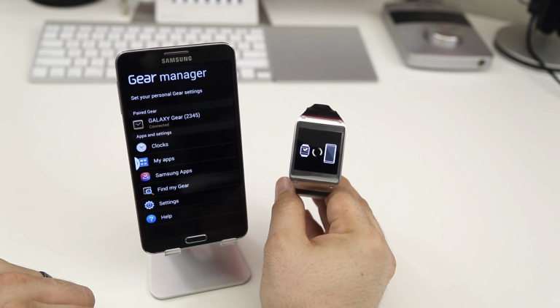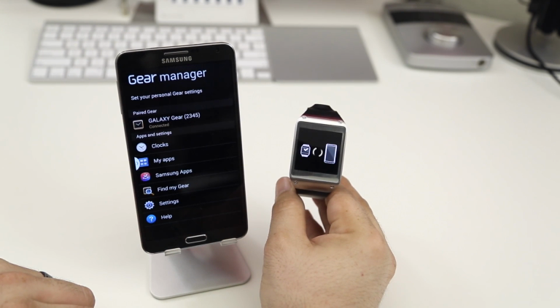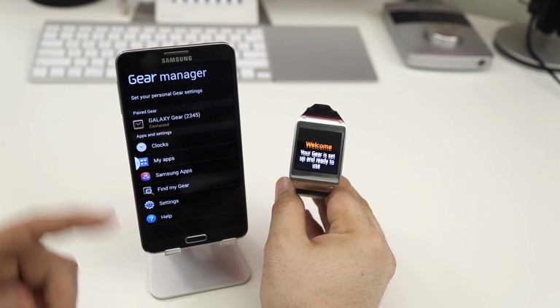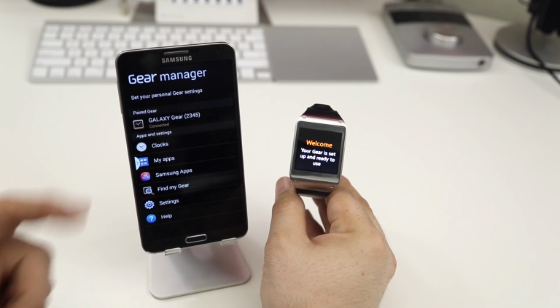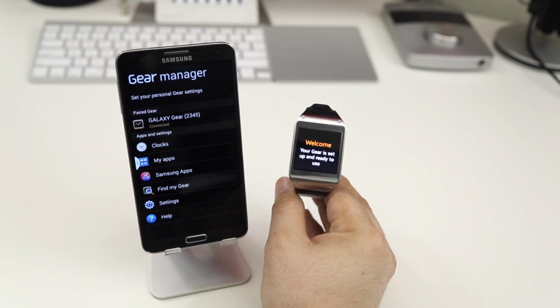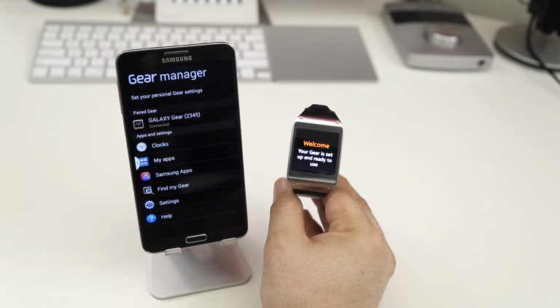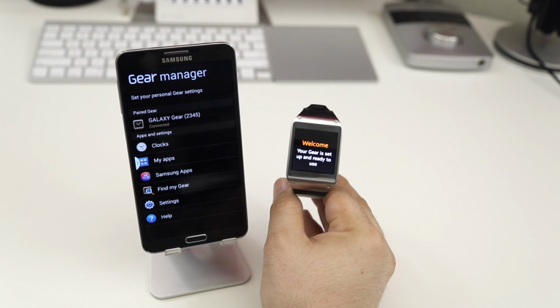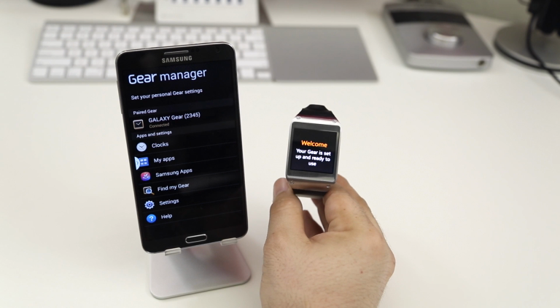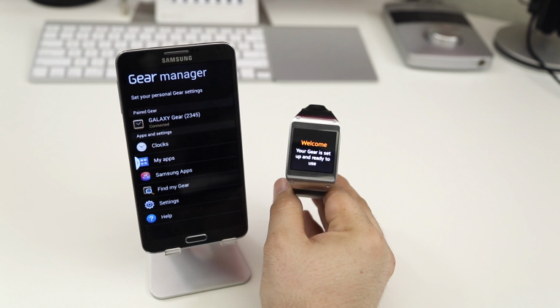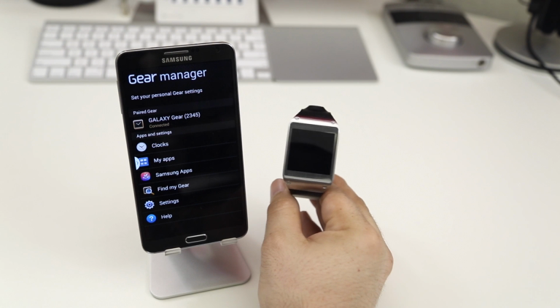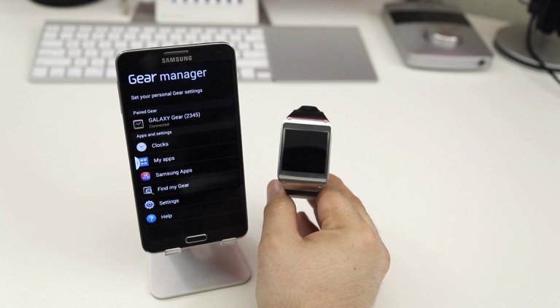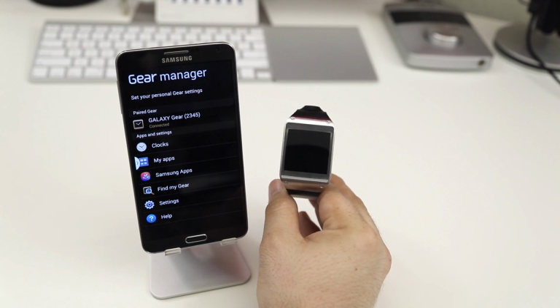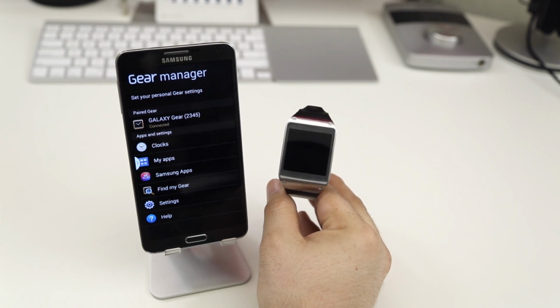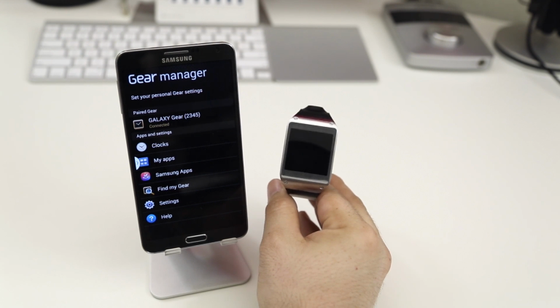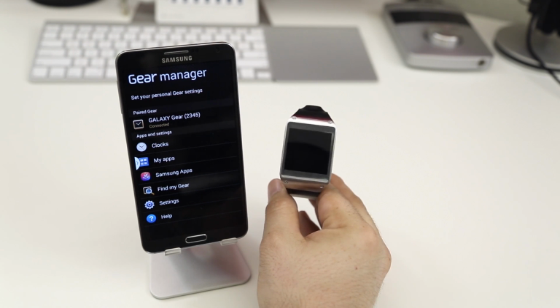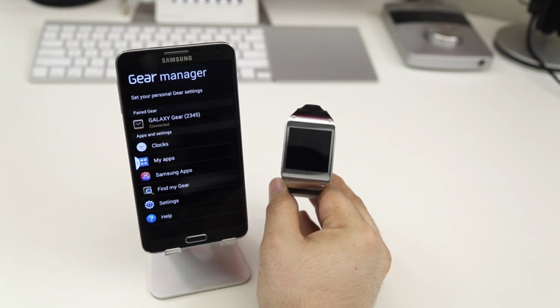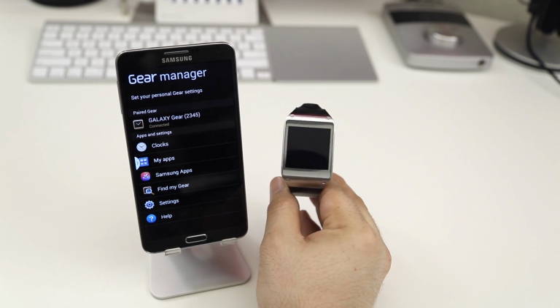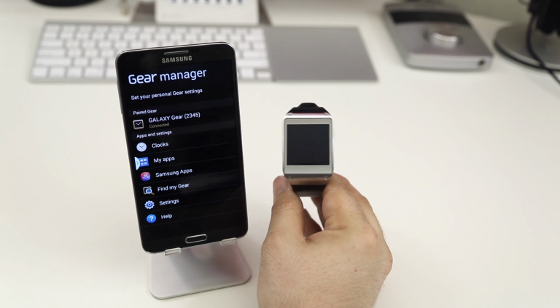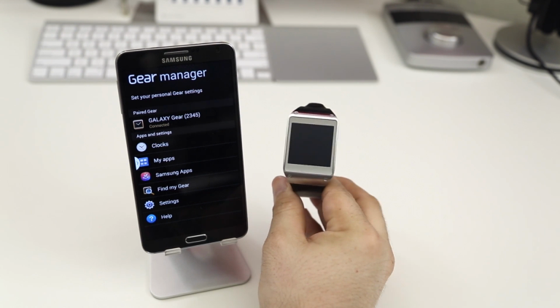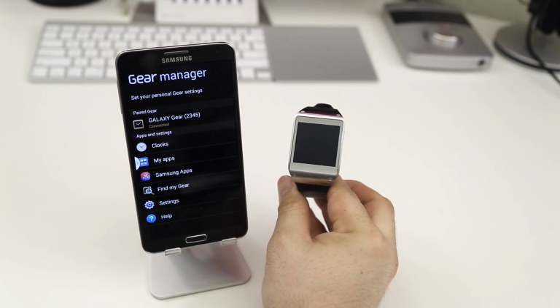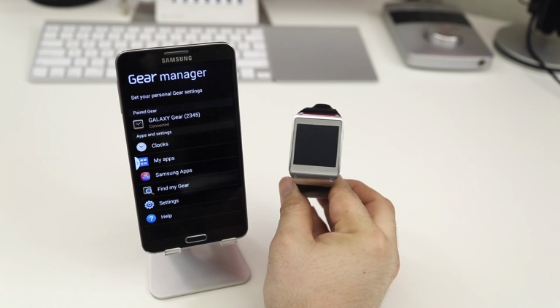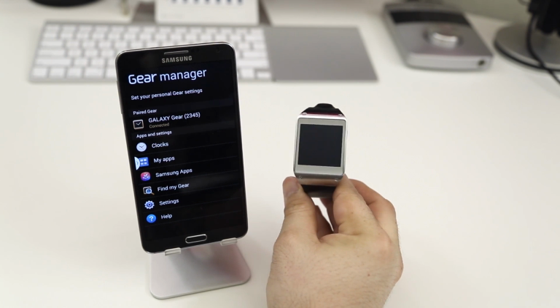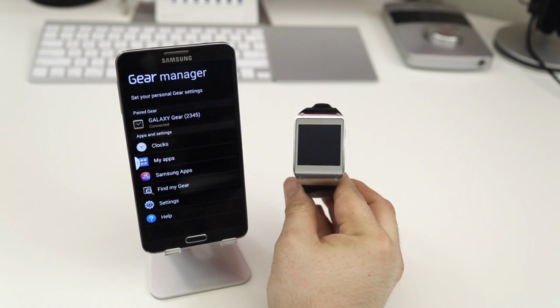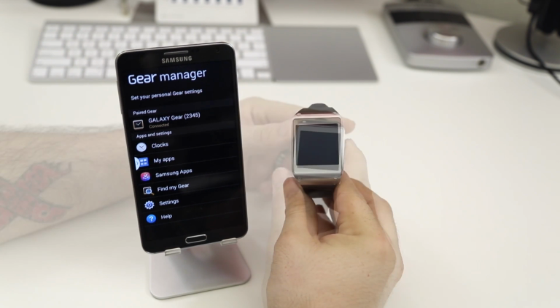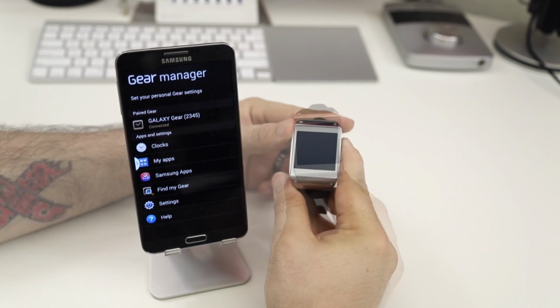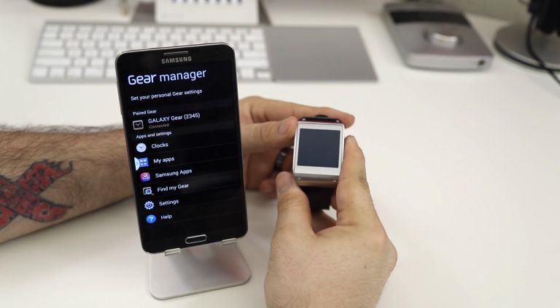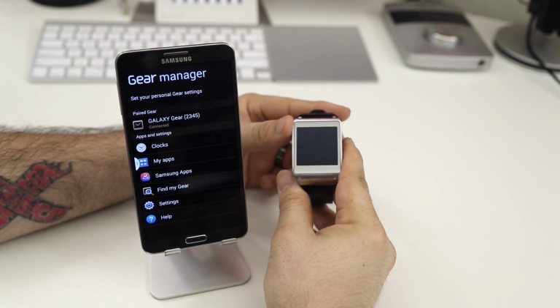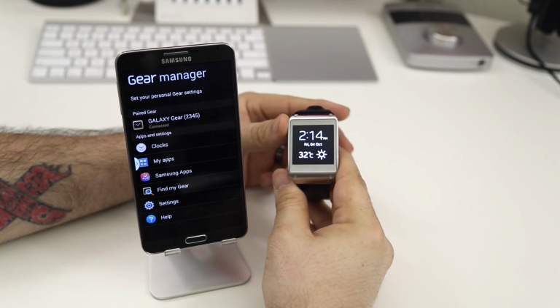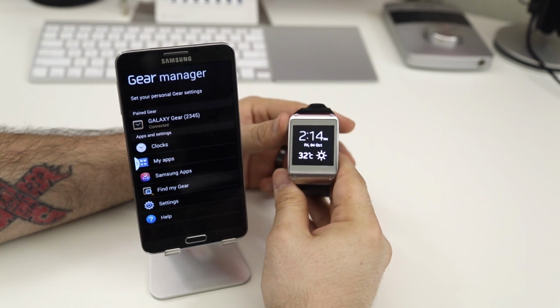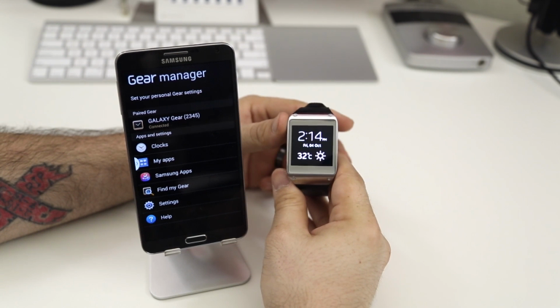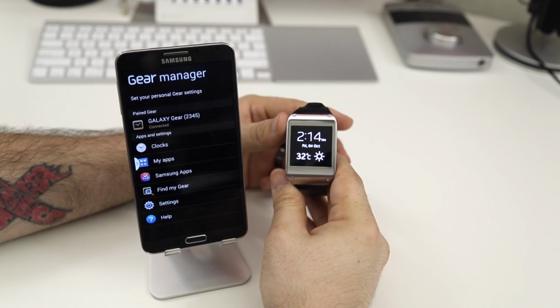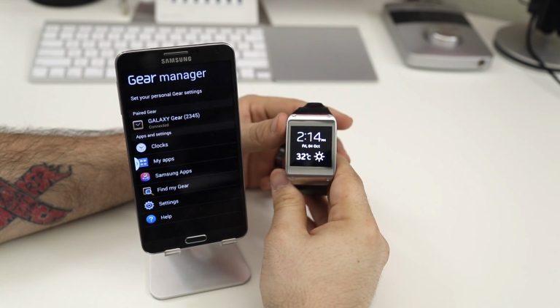And now we have this nice little welcome message here, and we are all good to go with the Gear Manager. We can adjust all the settings here.